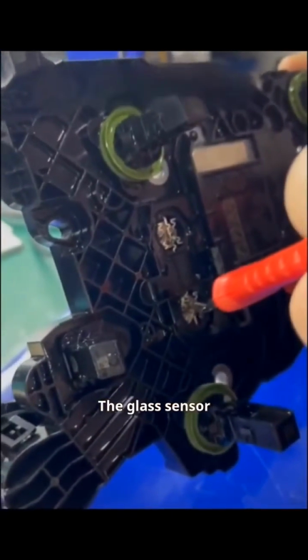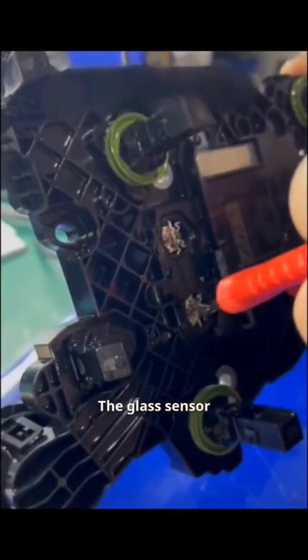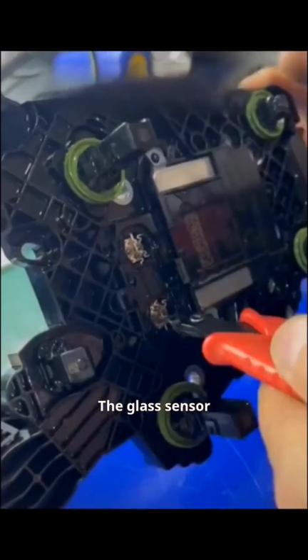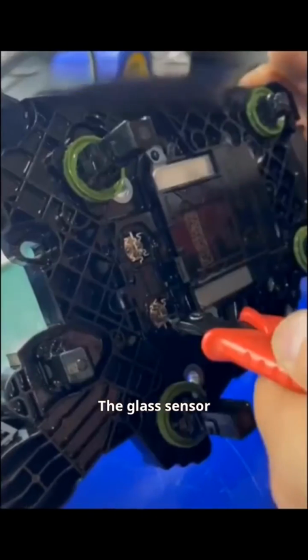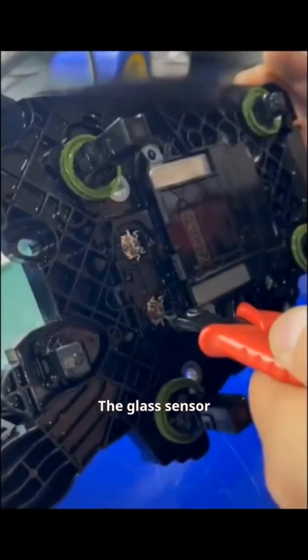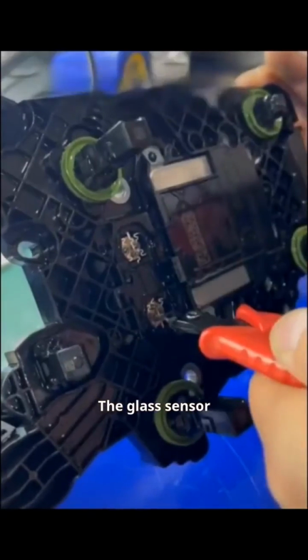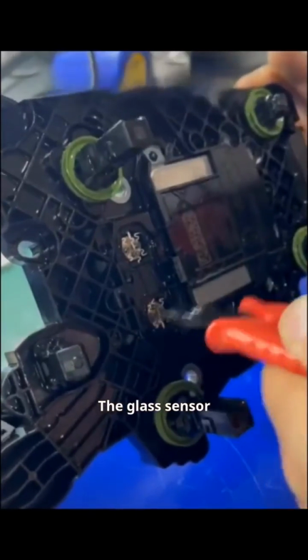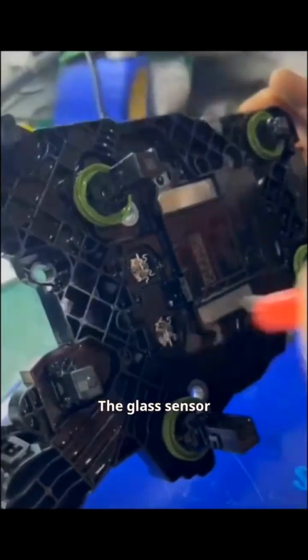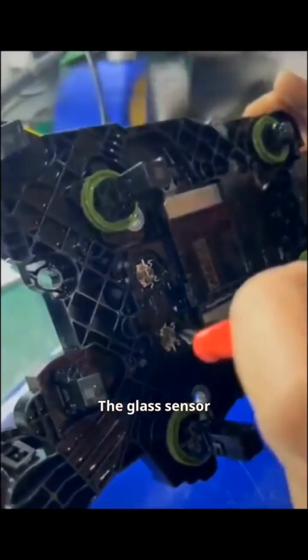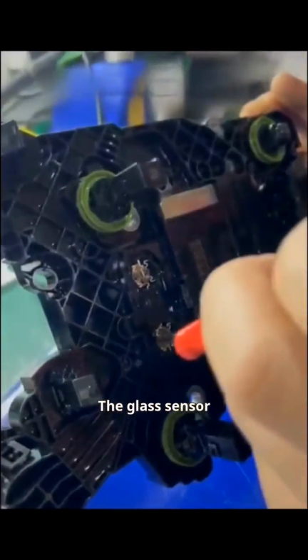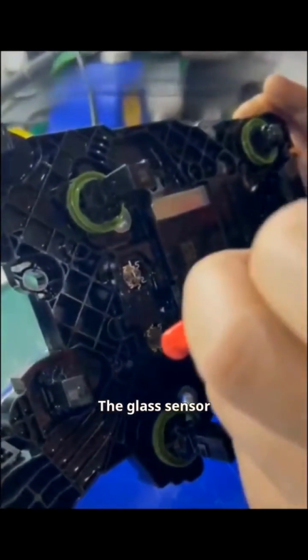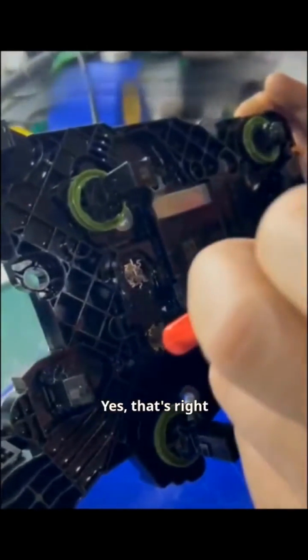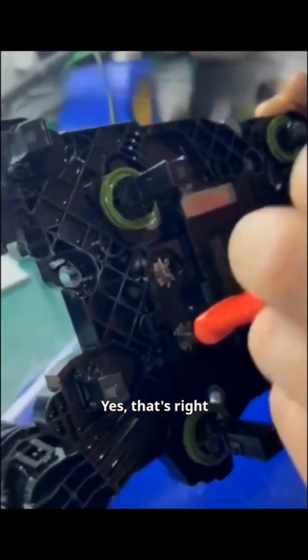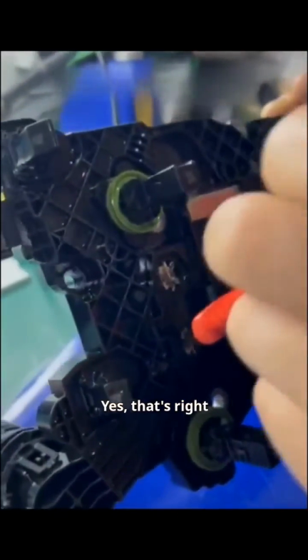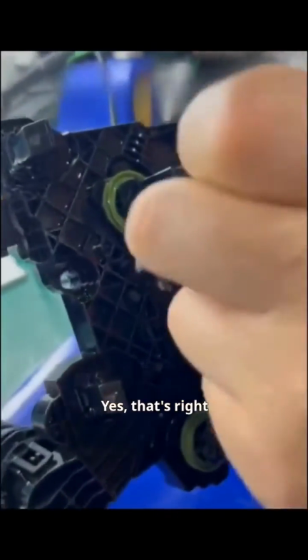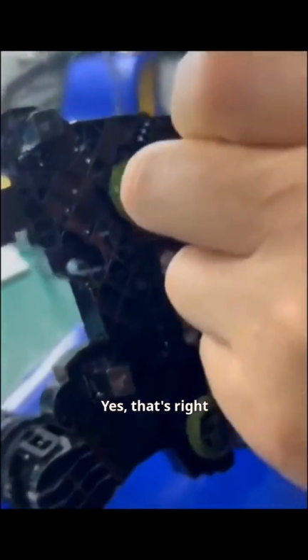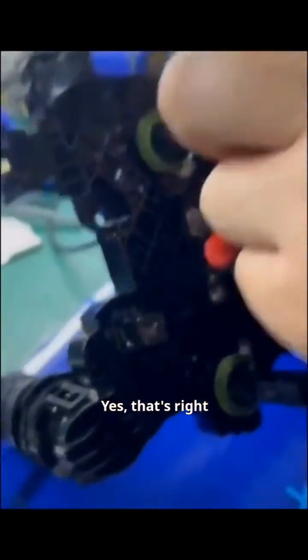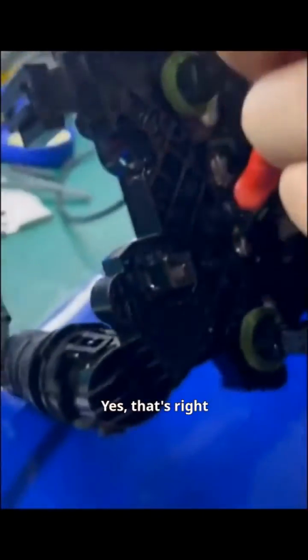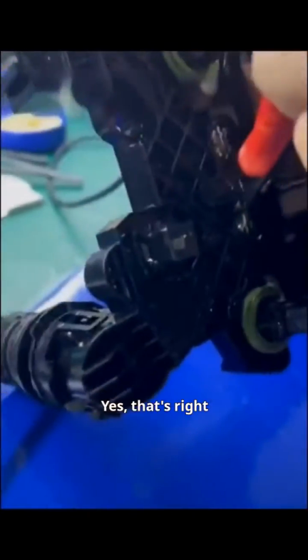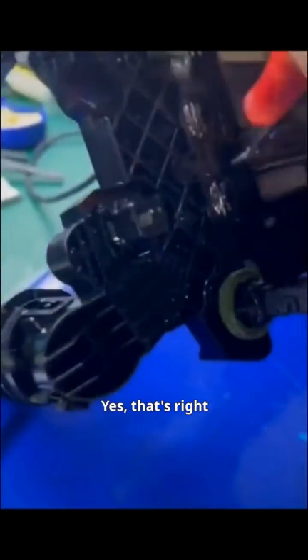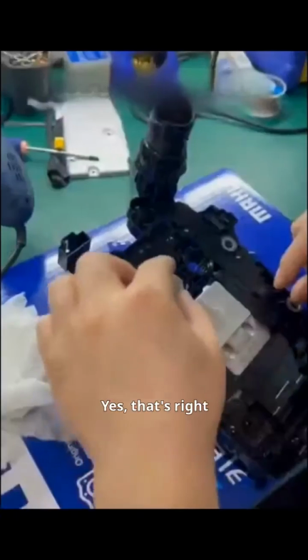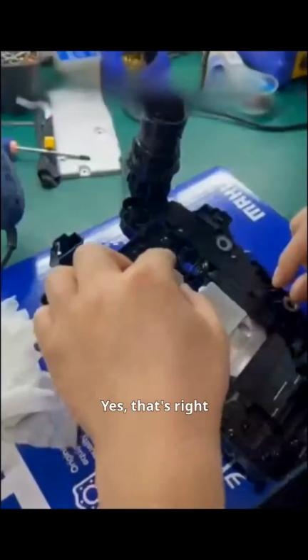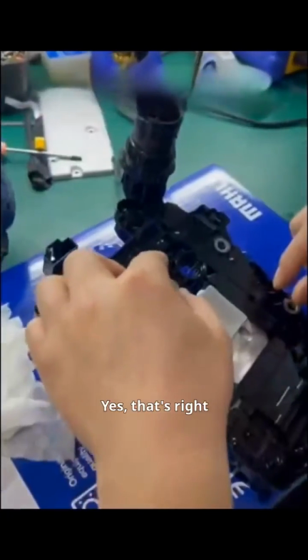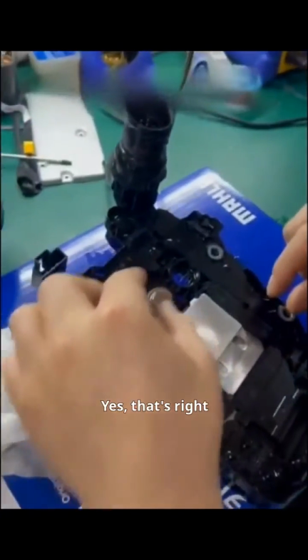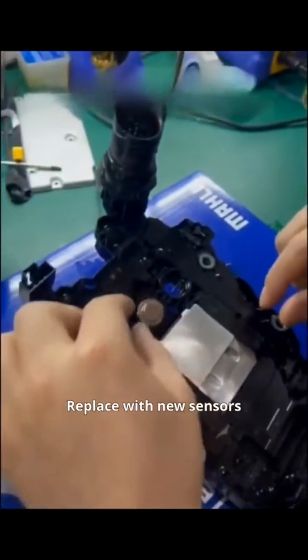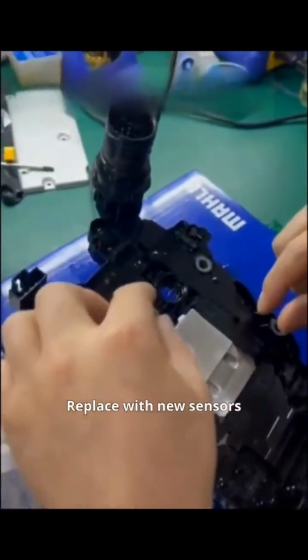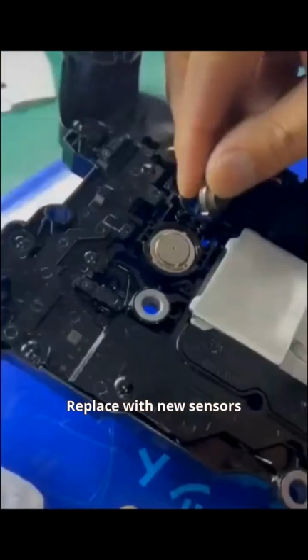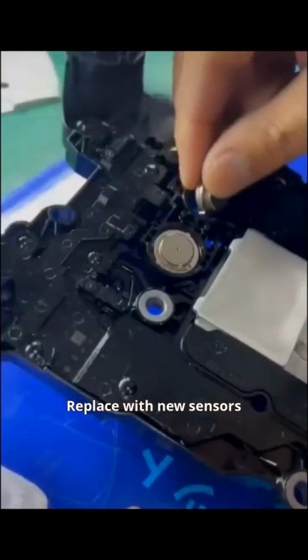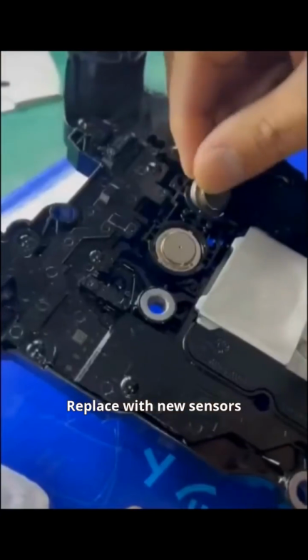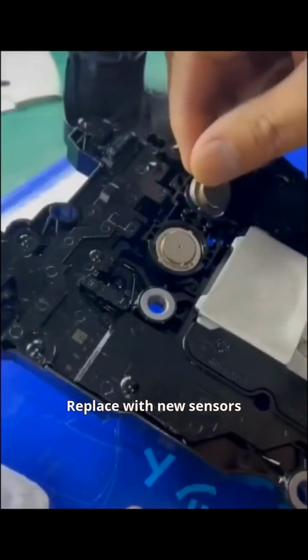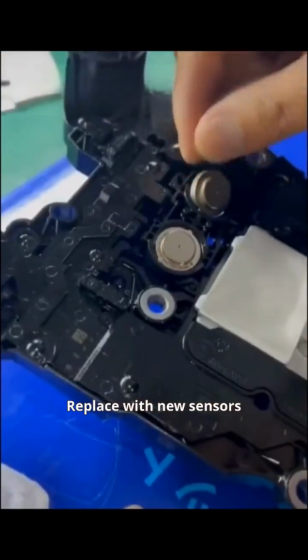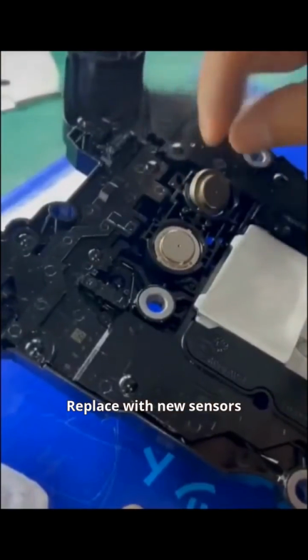Remove the glass sensor. That's right — replace with new sensors.